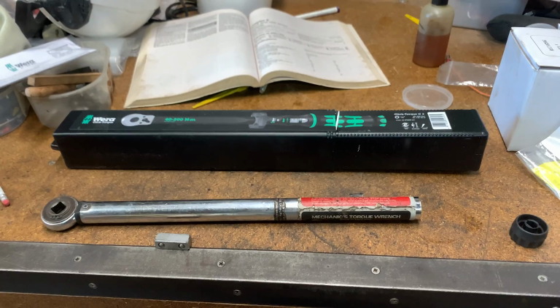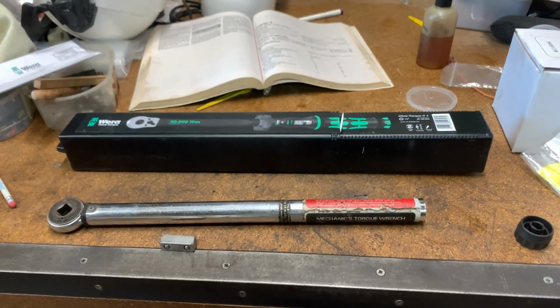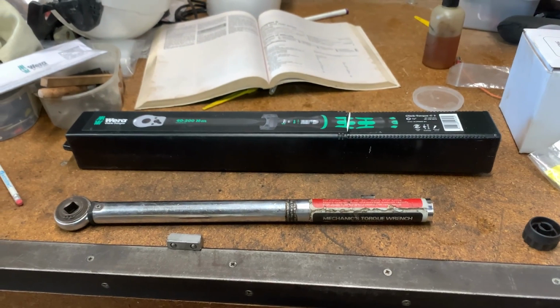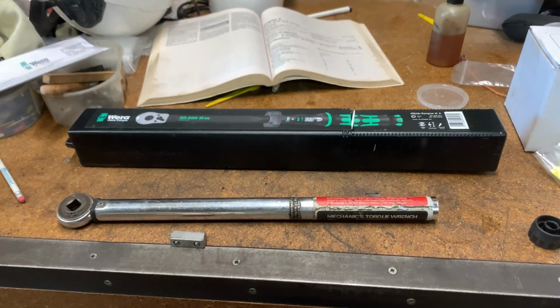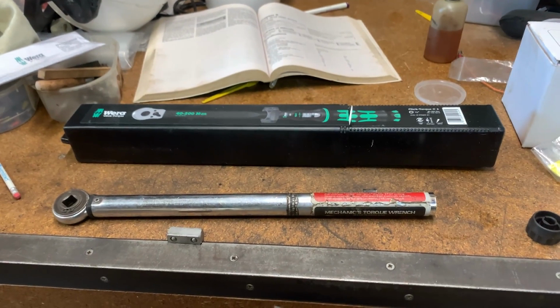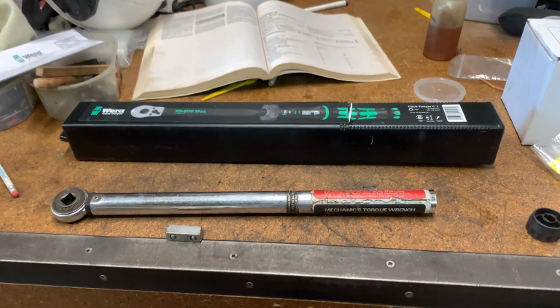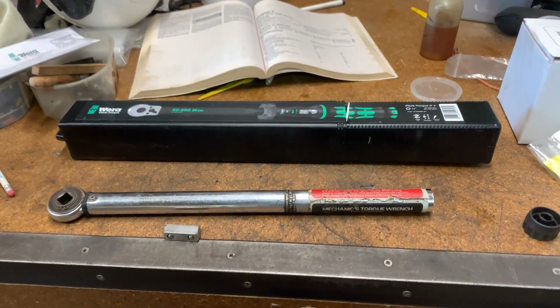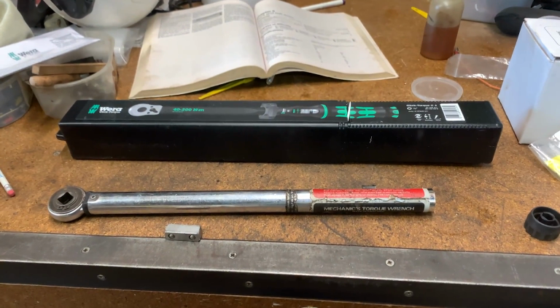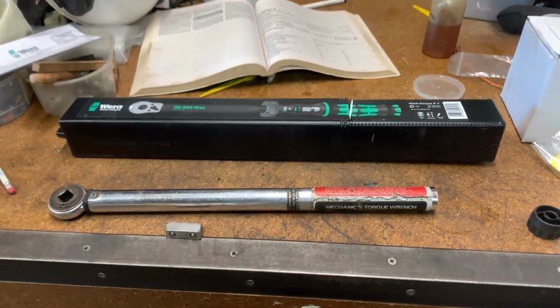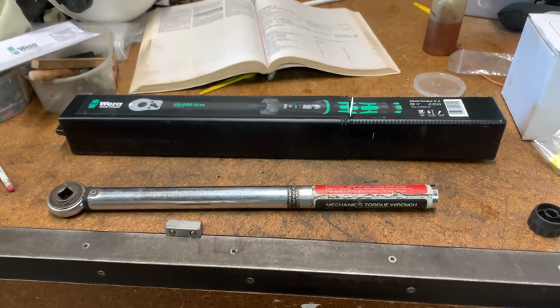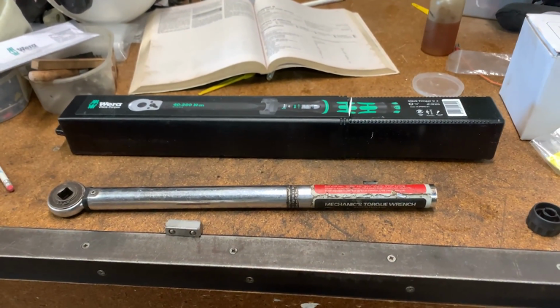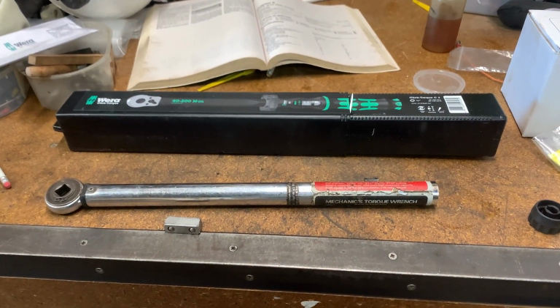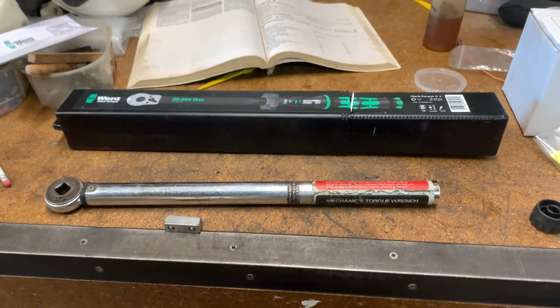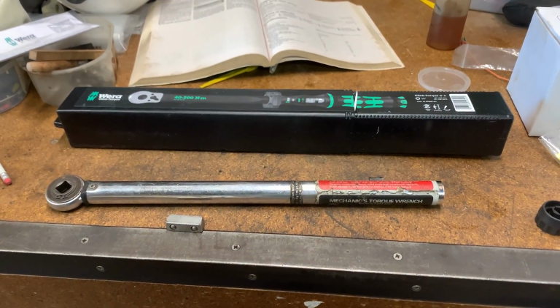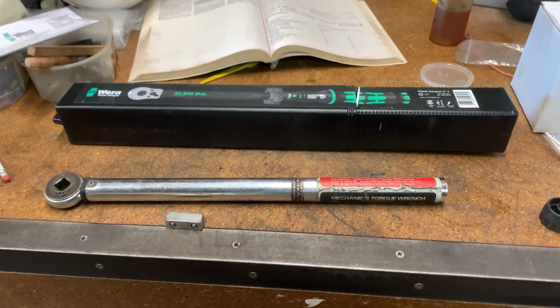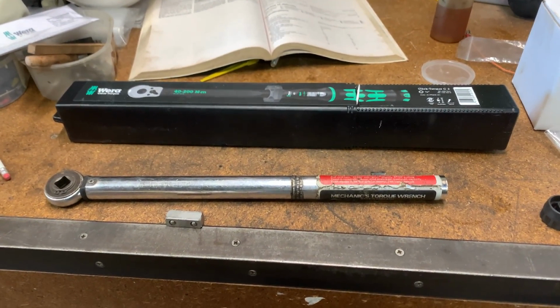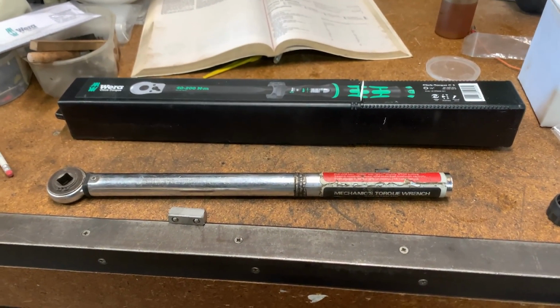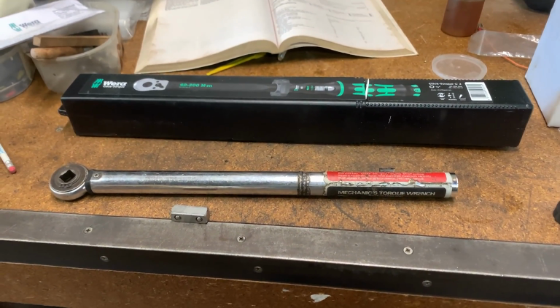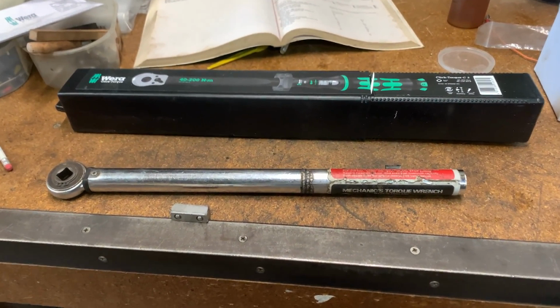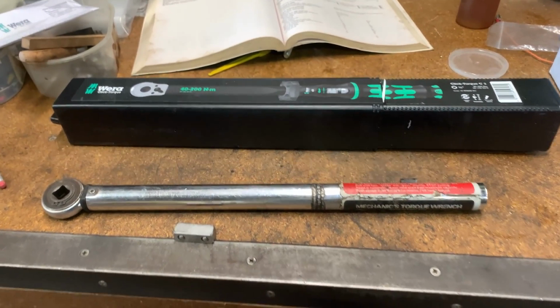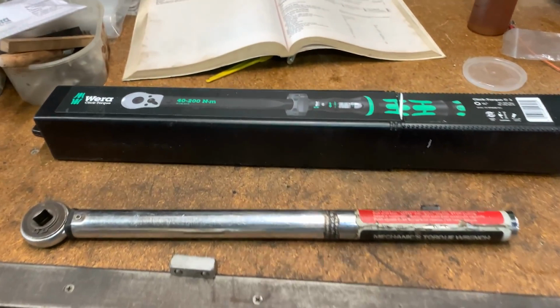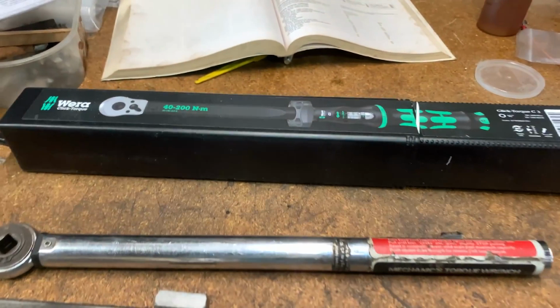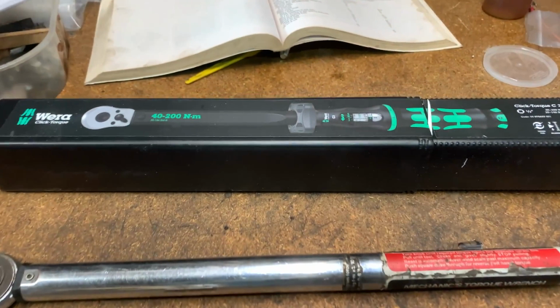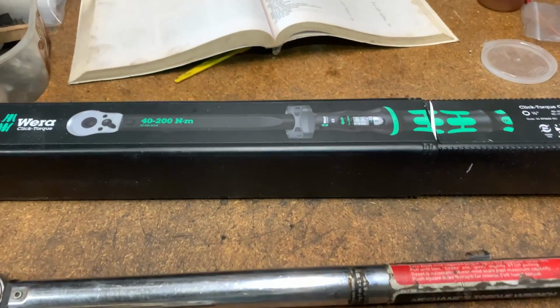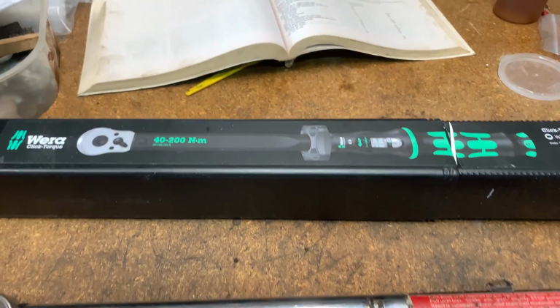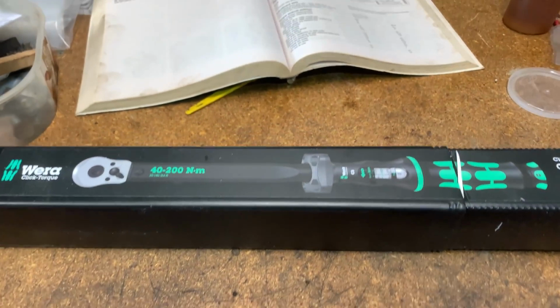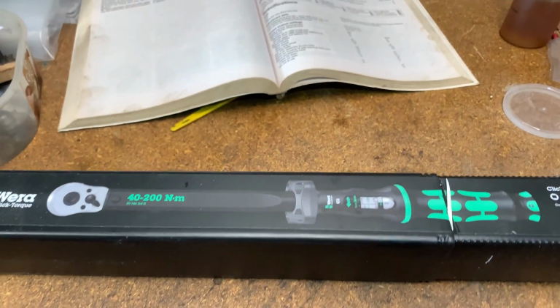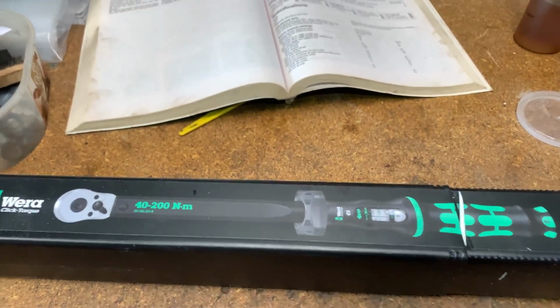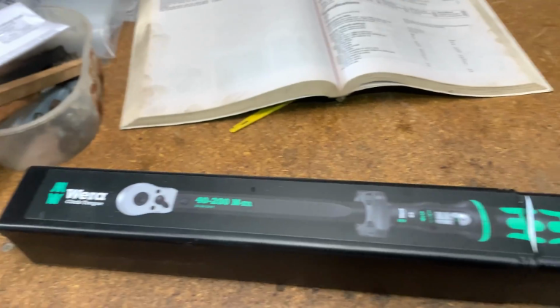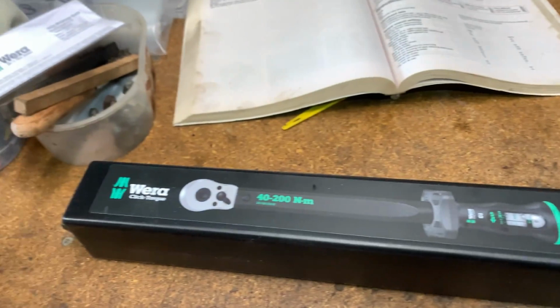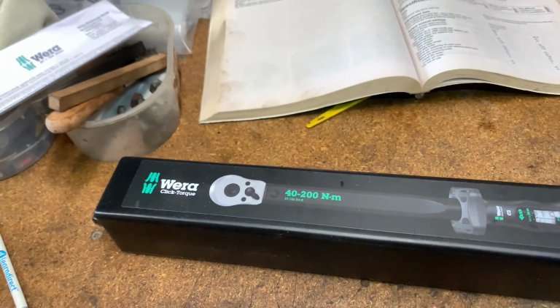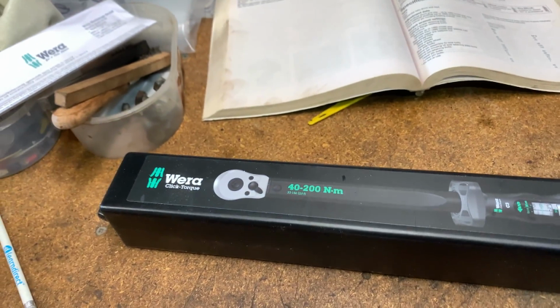Hi, and welcome back to Mike Makes It. Just a very quick unboxing of a new torque wrench I've got.